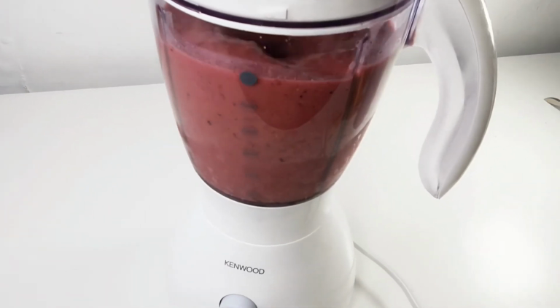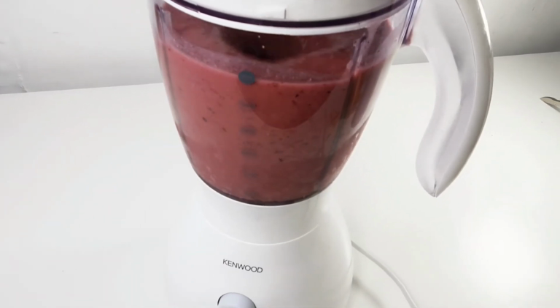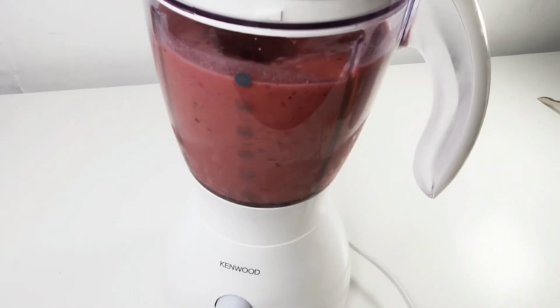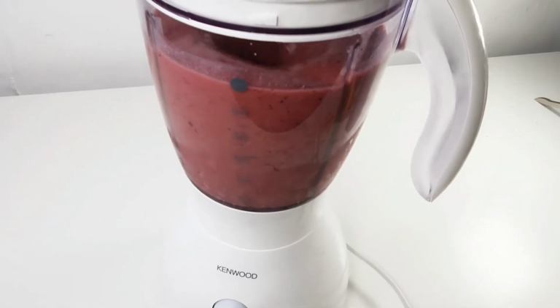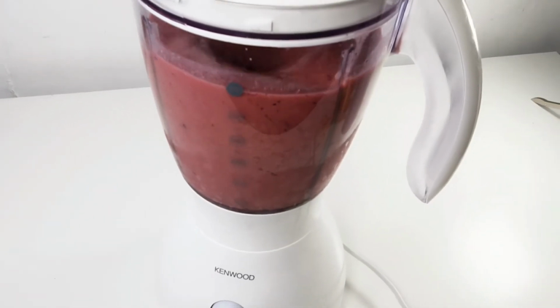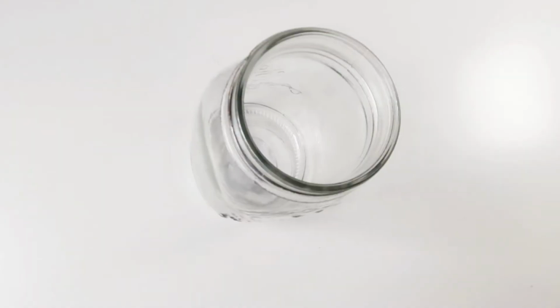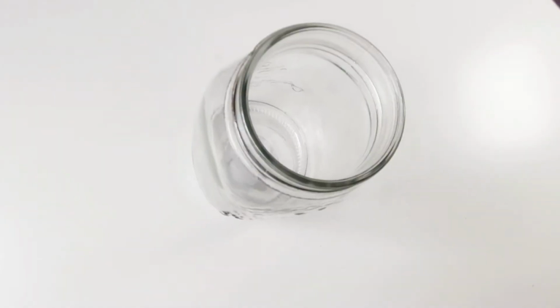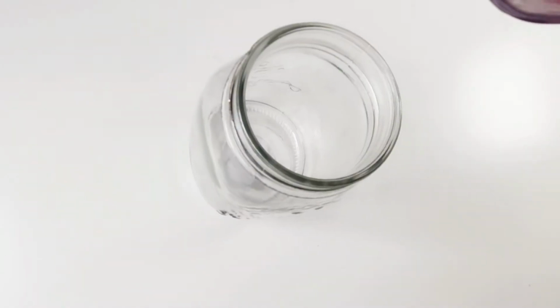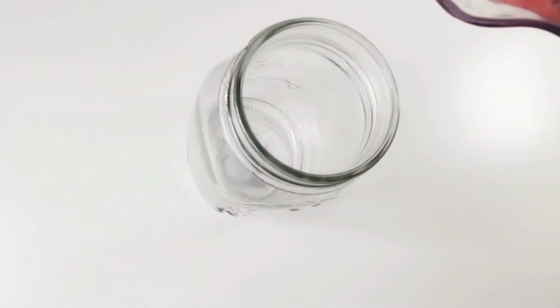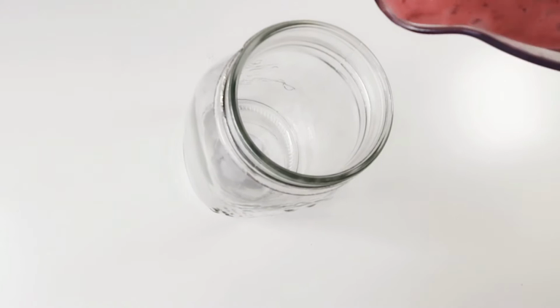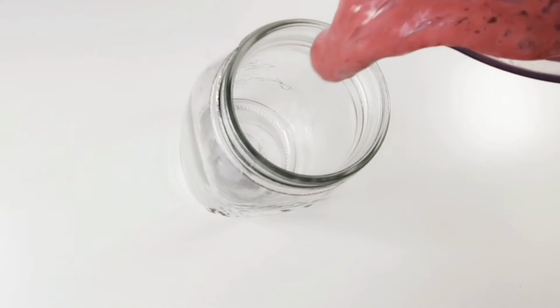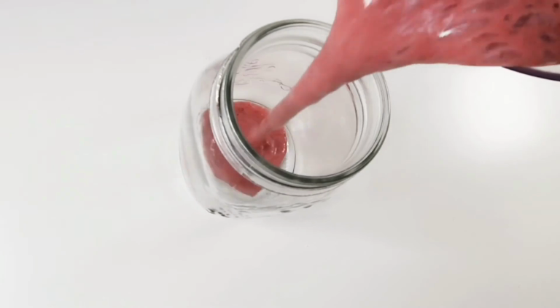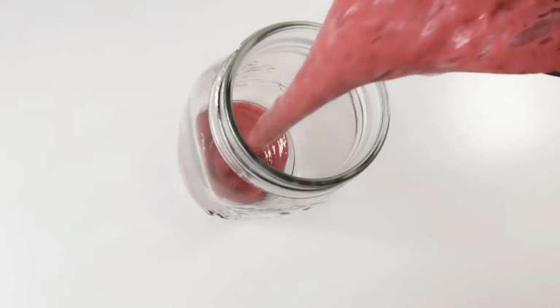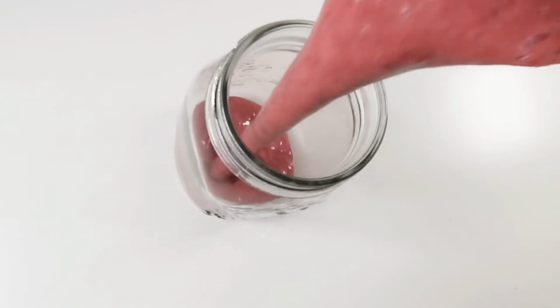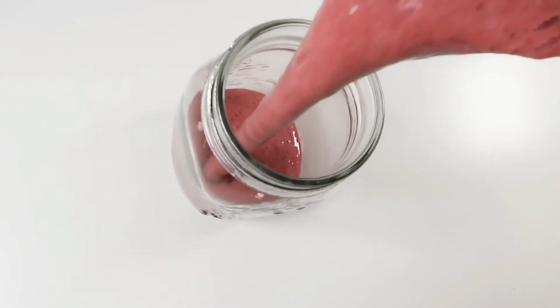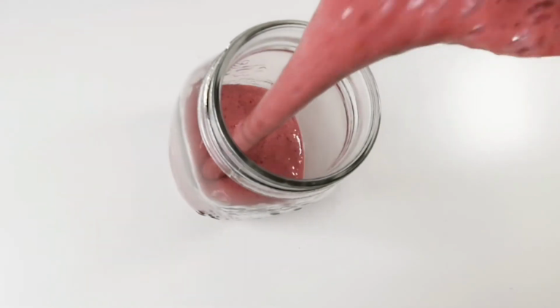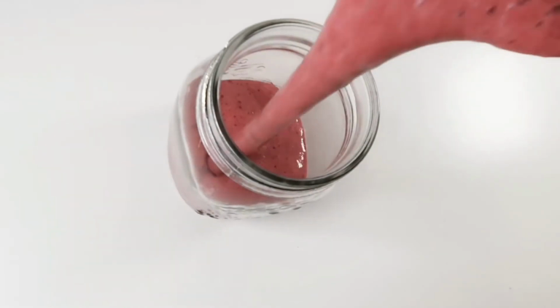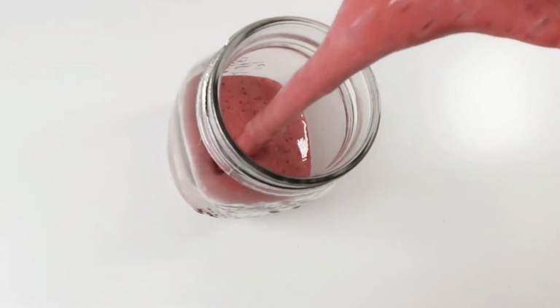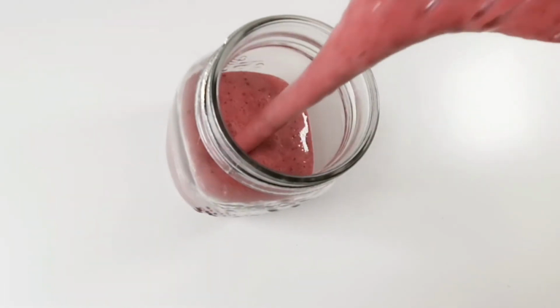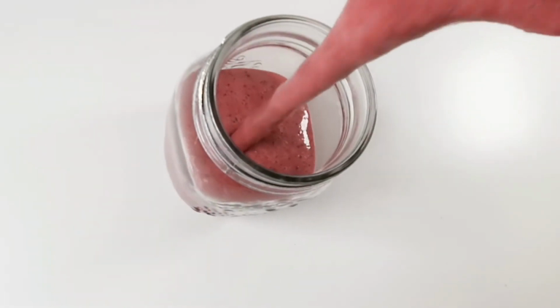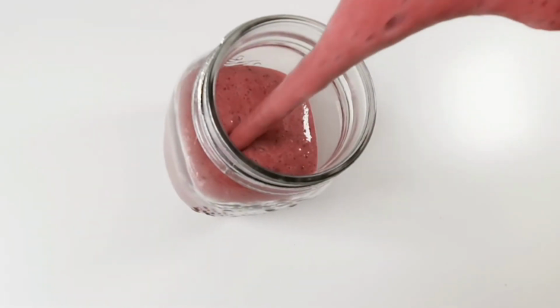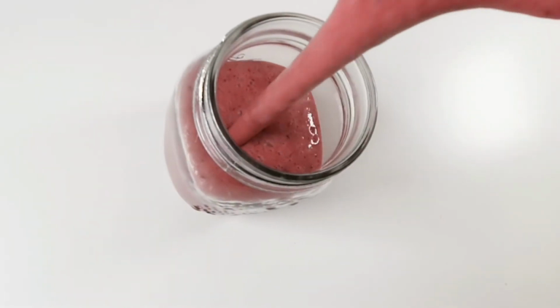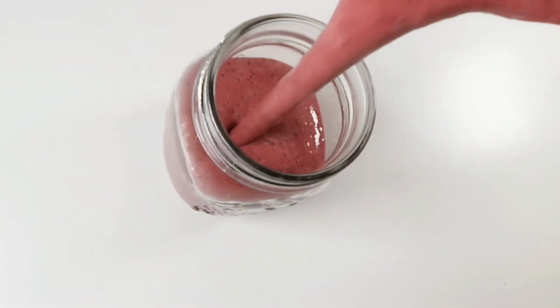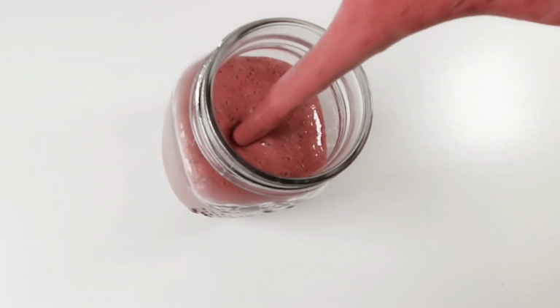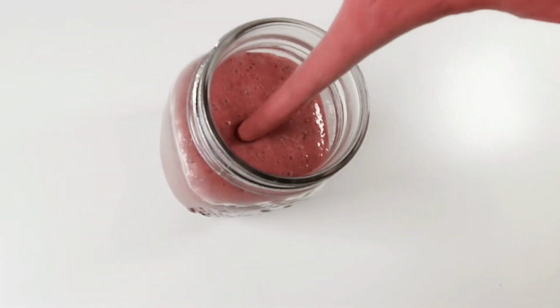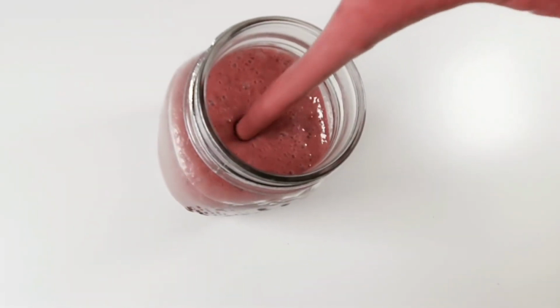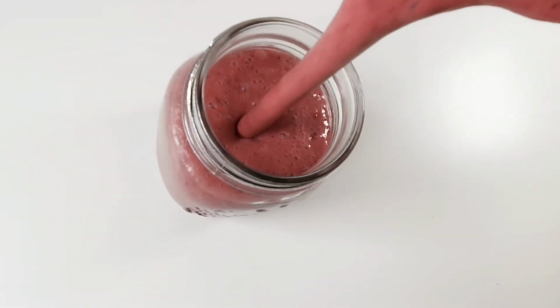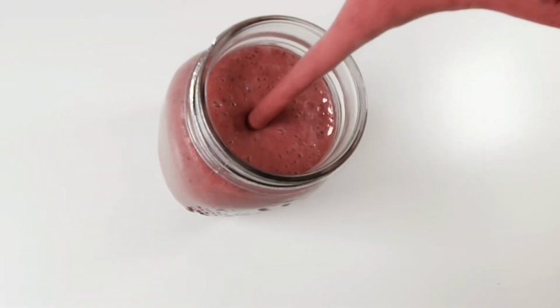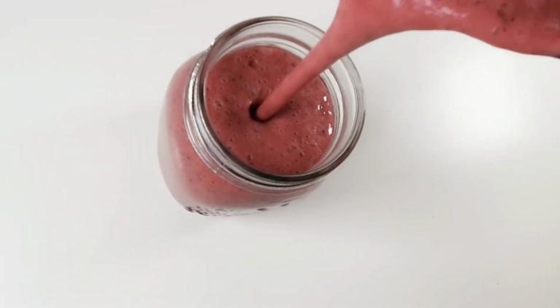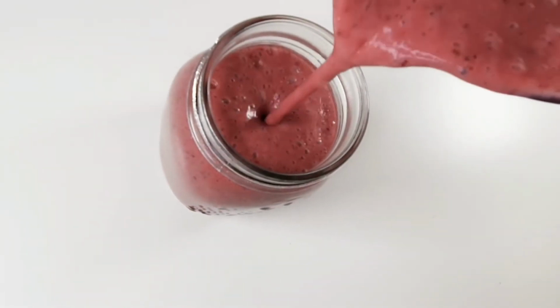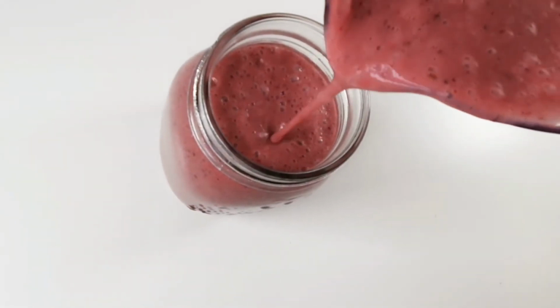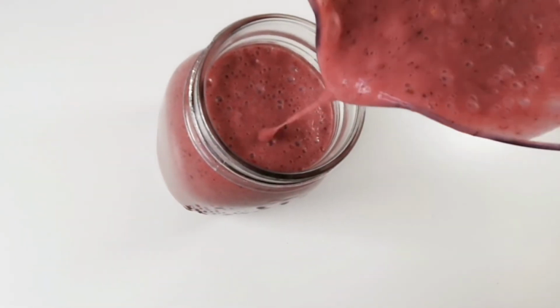So our smoothie is all blended. It looks nice, creamy, and delicious.